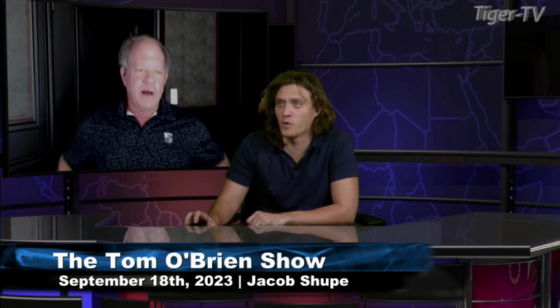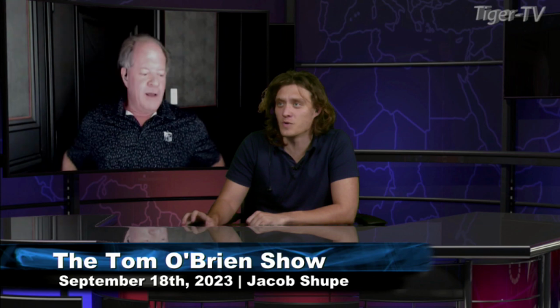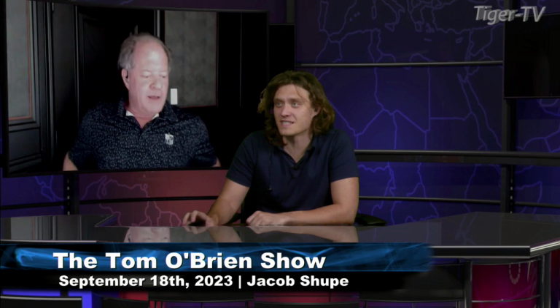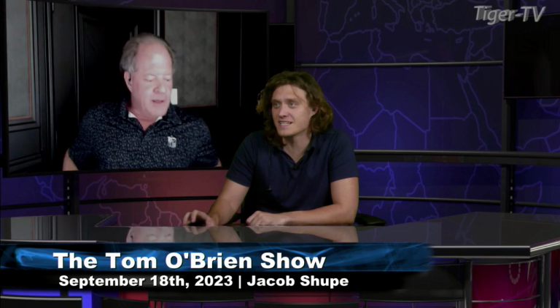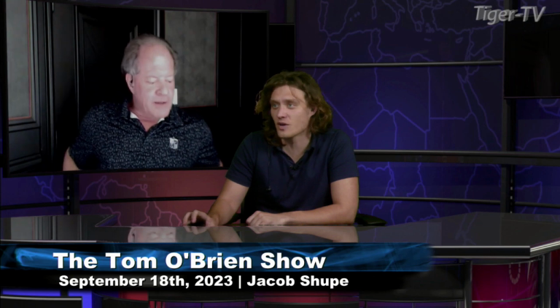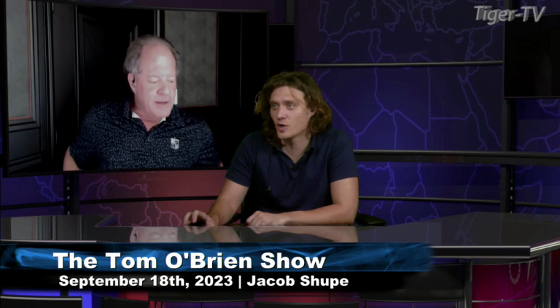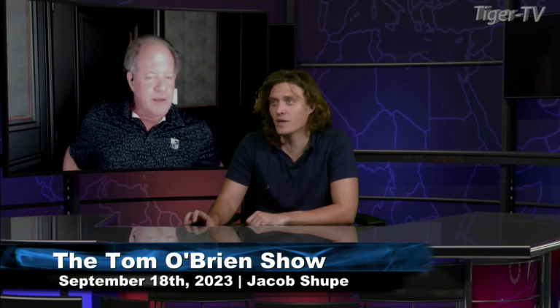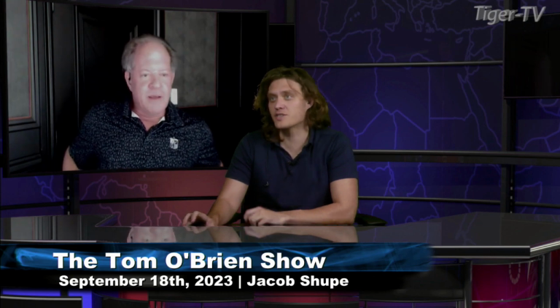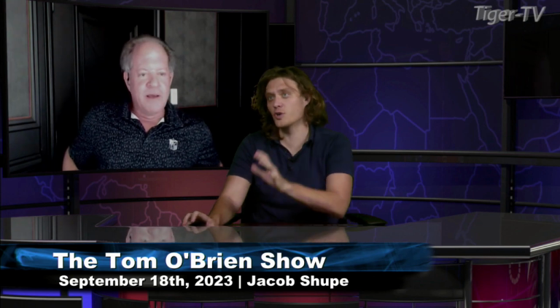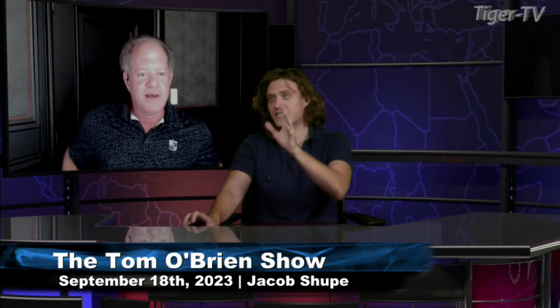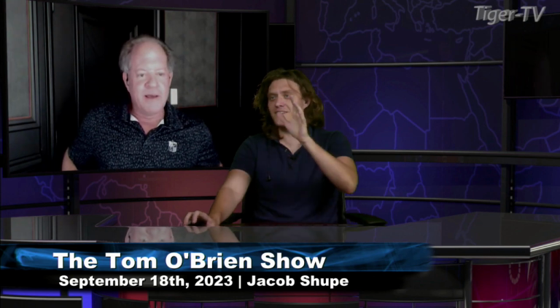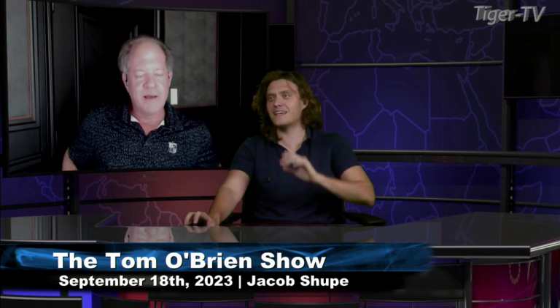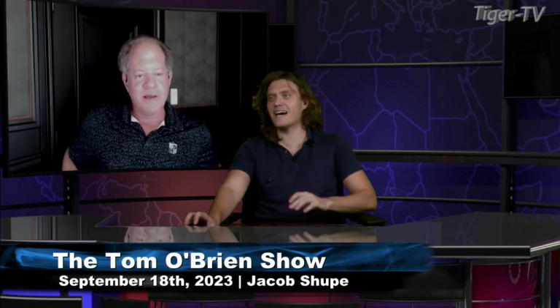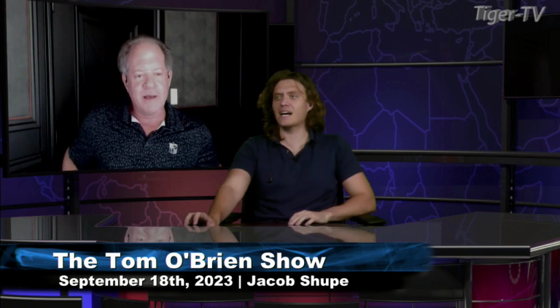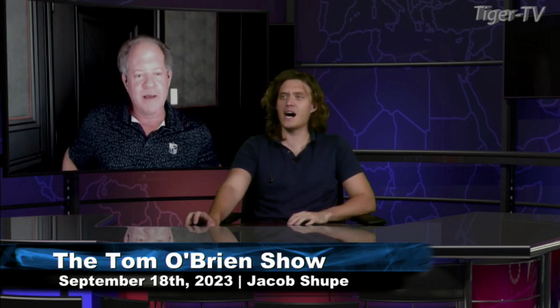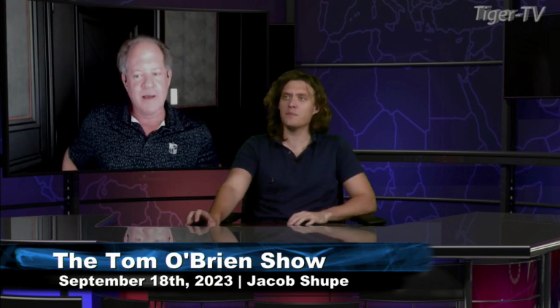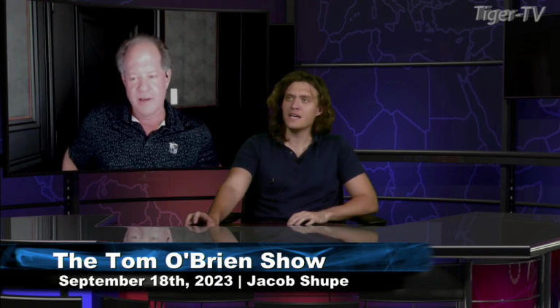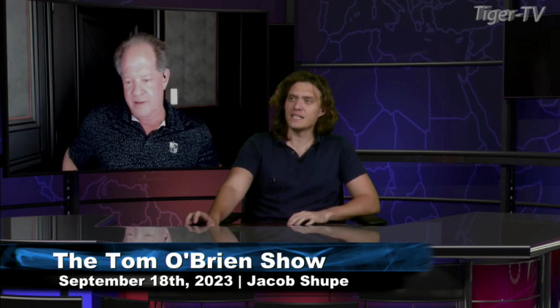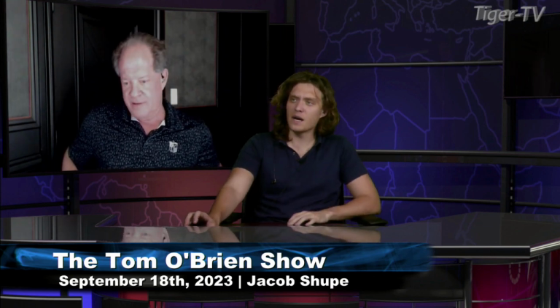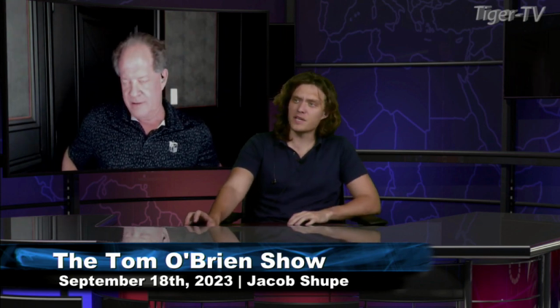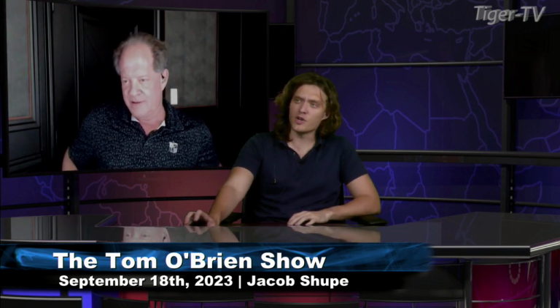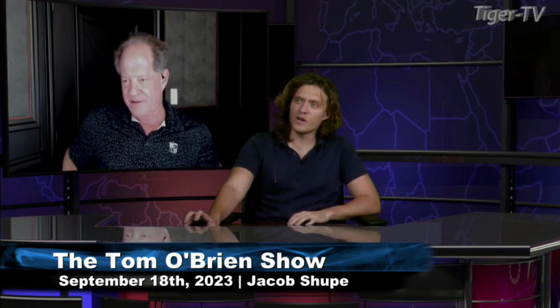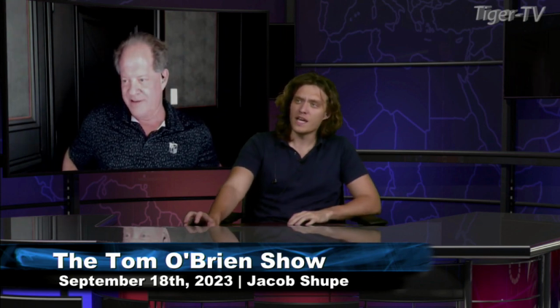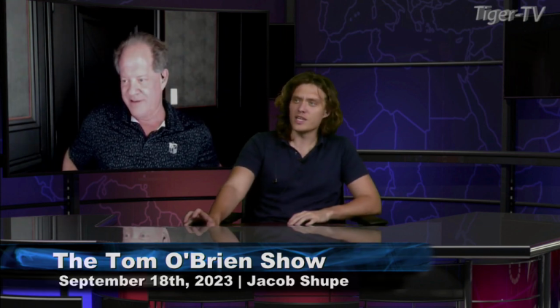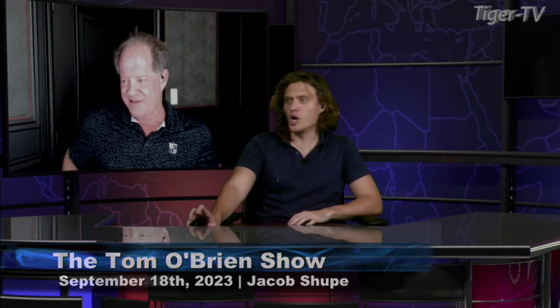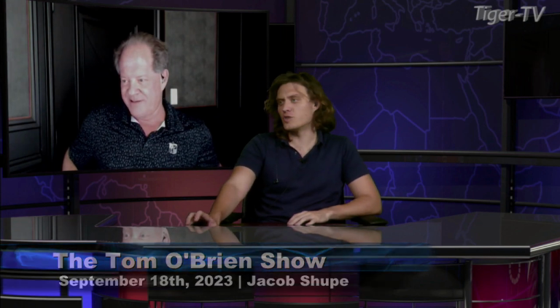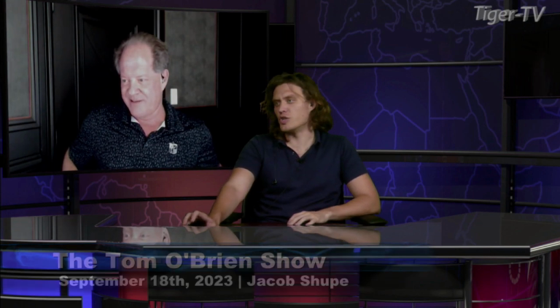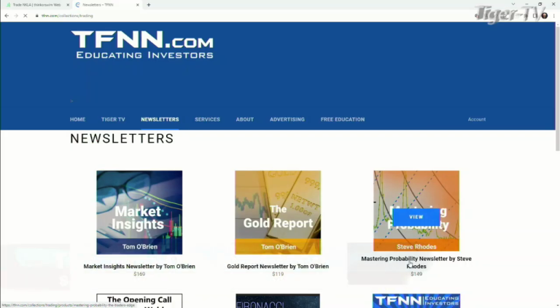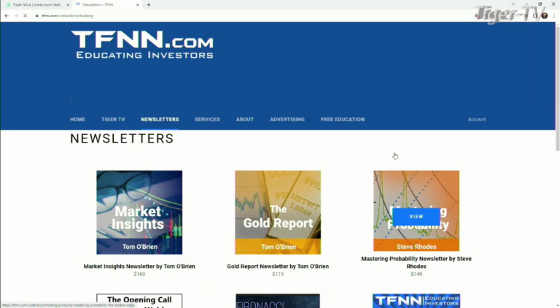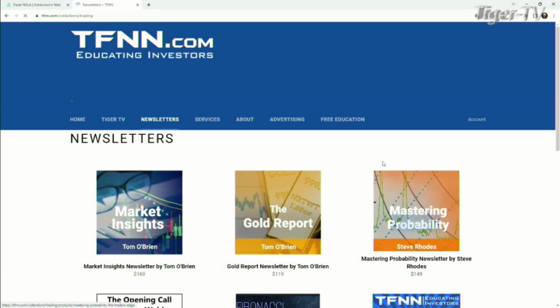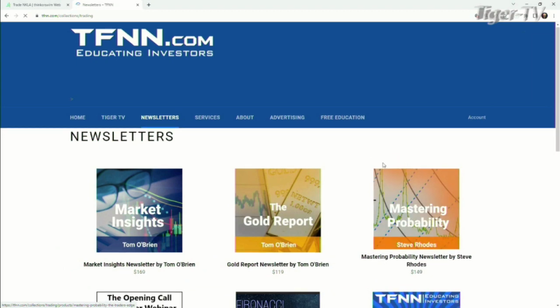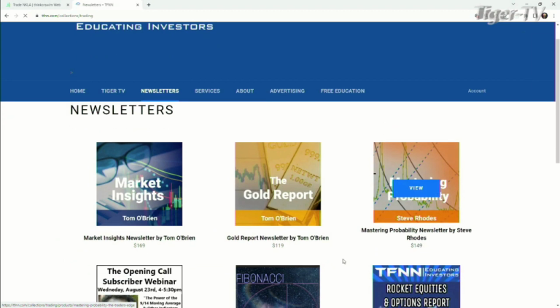Rhoads is on here. I wanted to show you on tfnn.com — you come here and you go to newsletters.